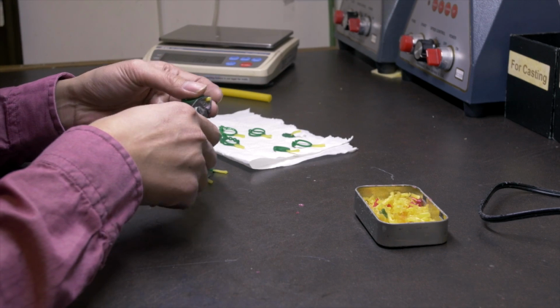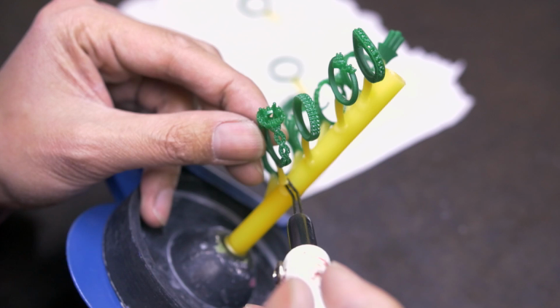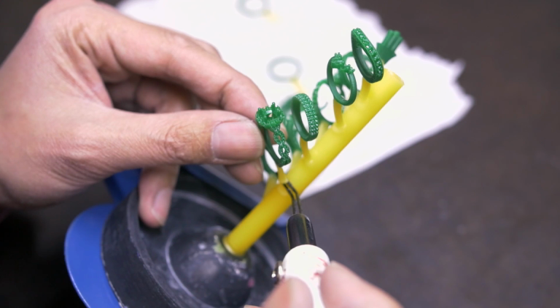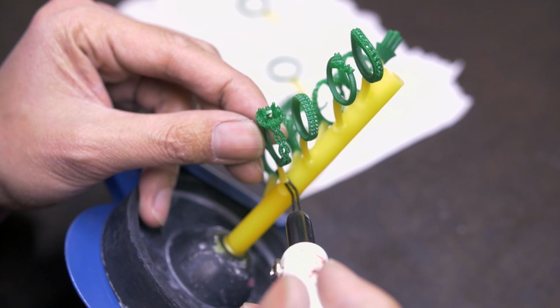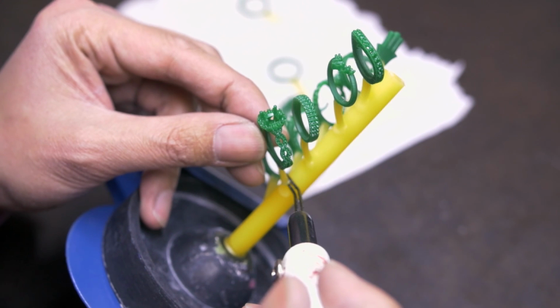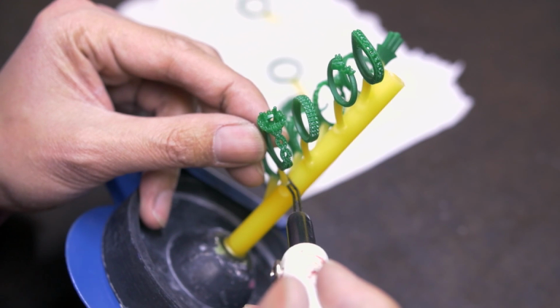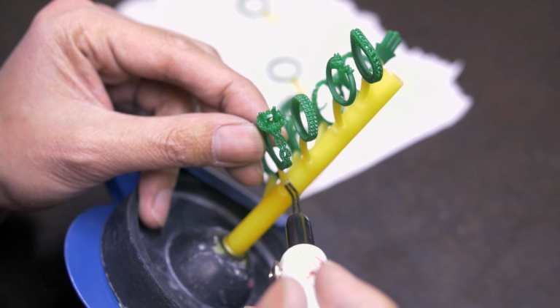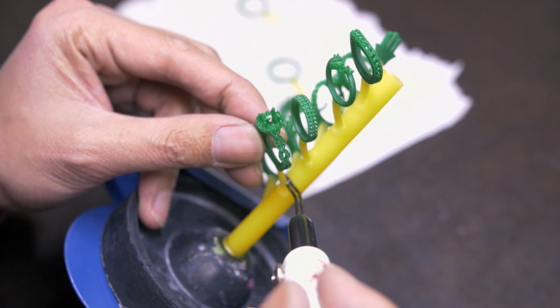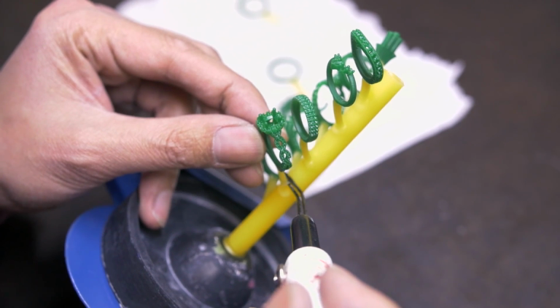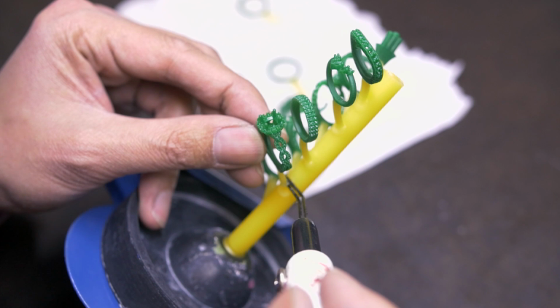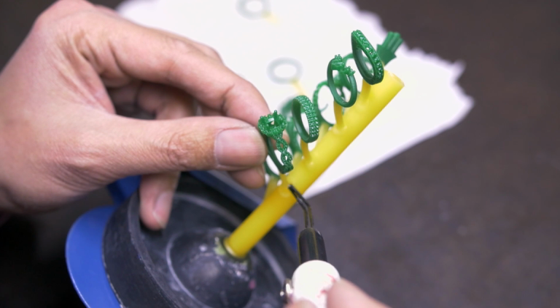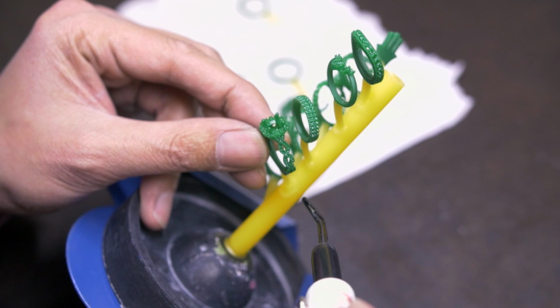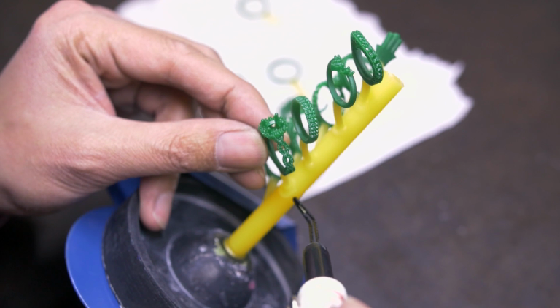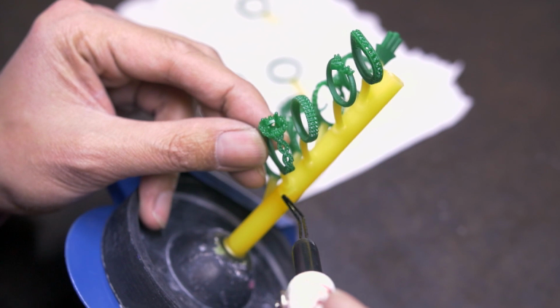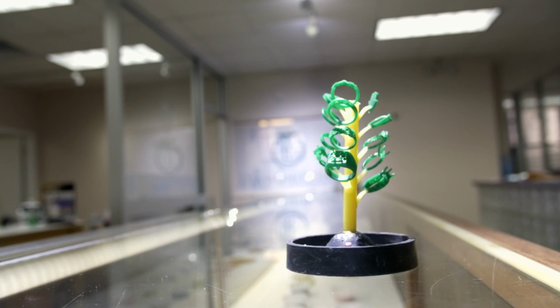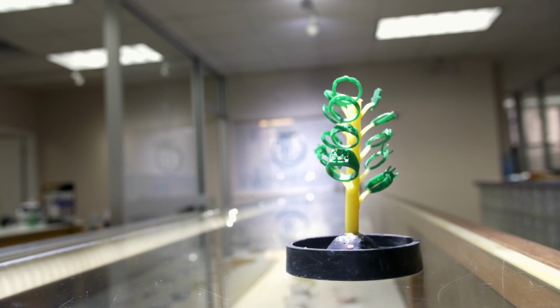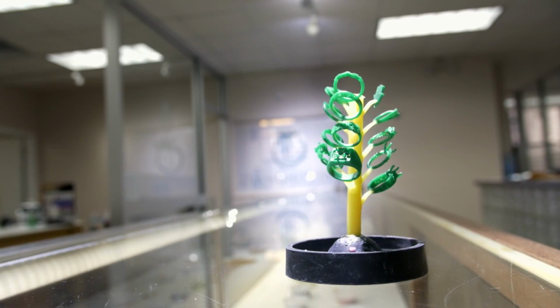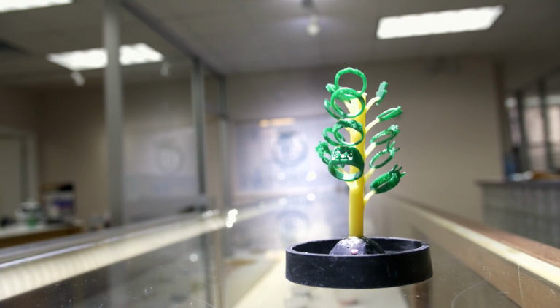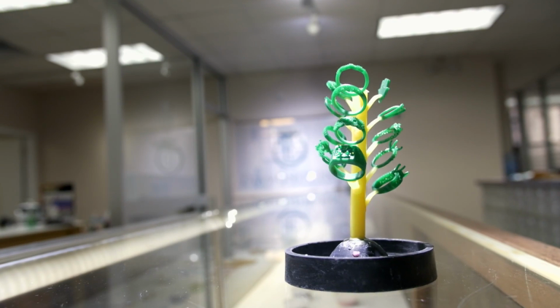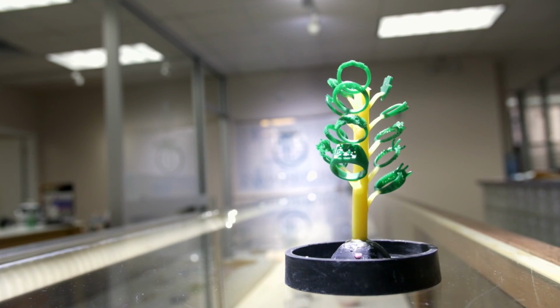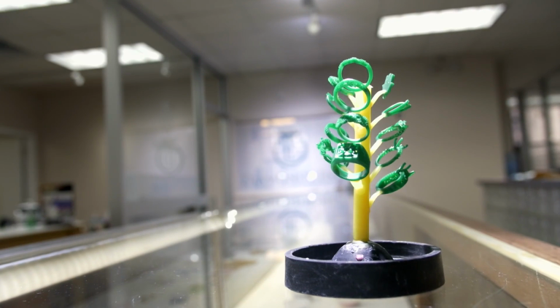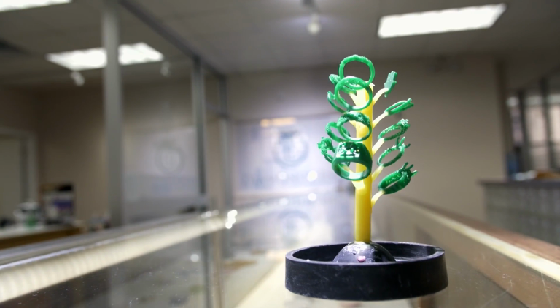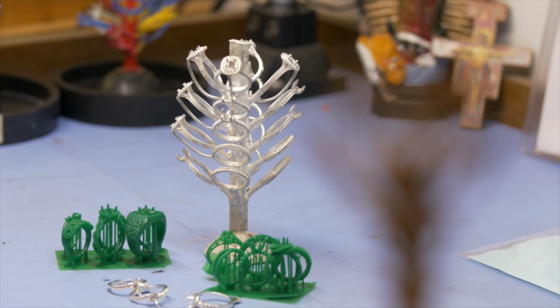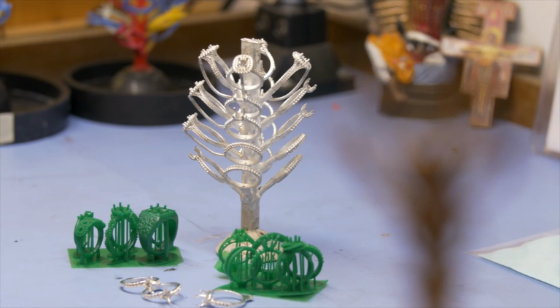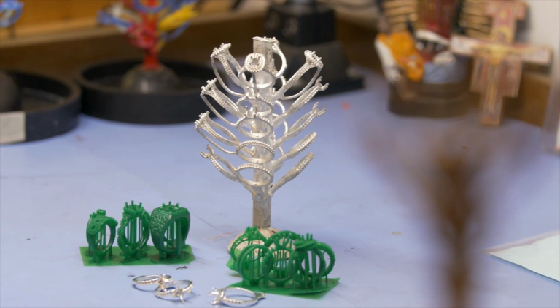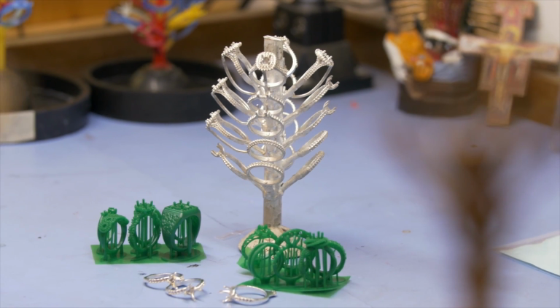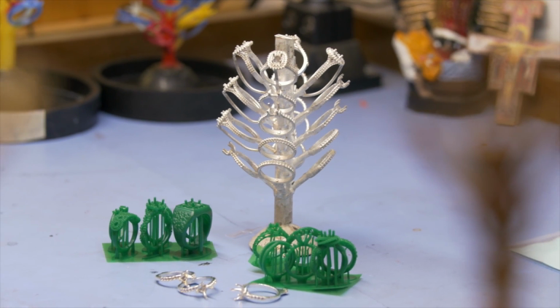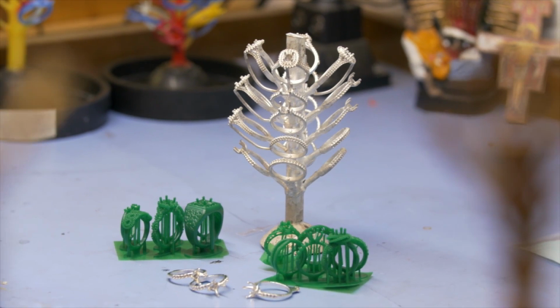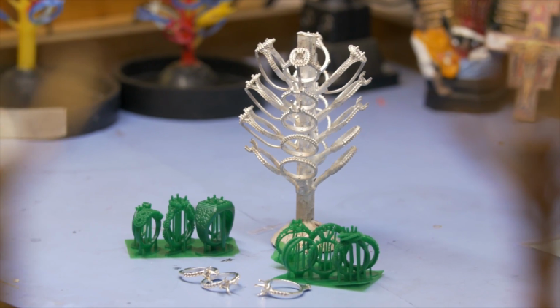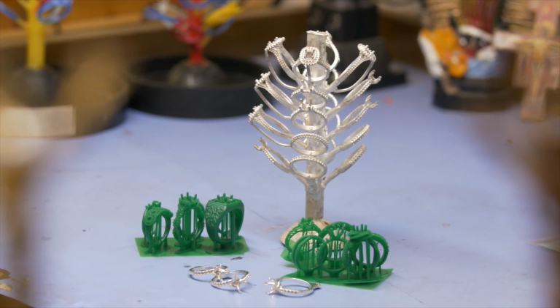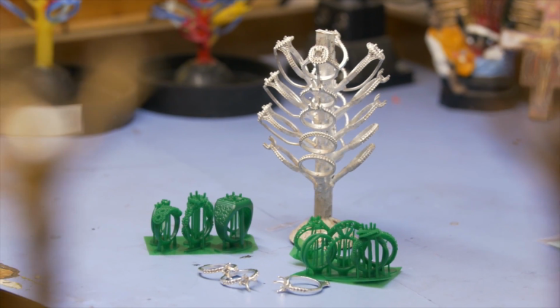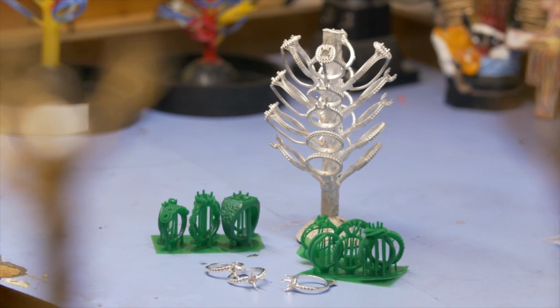We didn't have to adjust the temperatures. Just put the sprue, and it goes into the tree, and that's it. The next day you have a perfect casting.